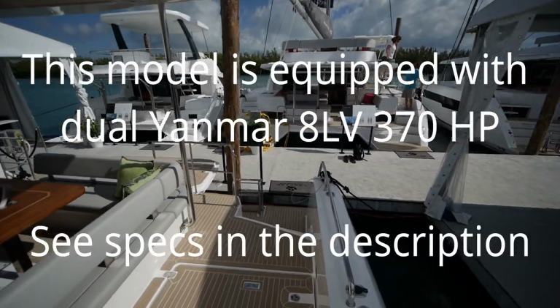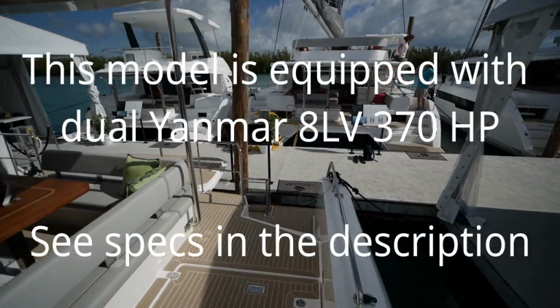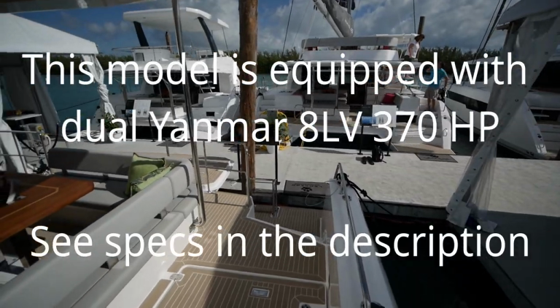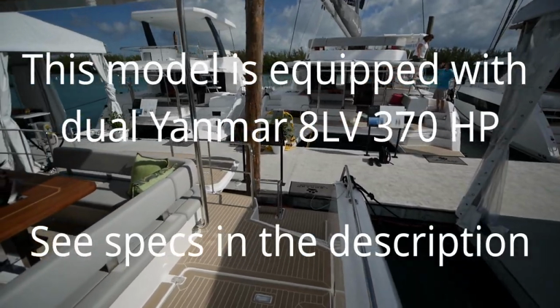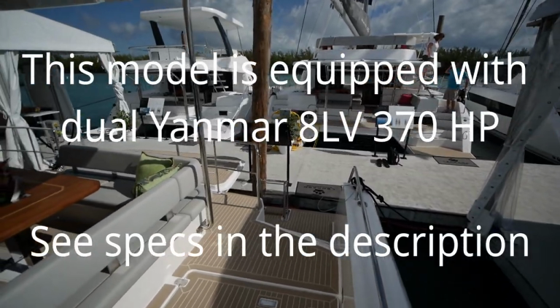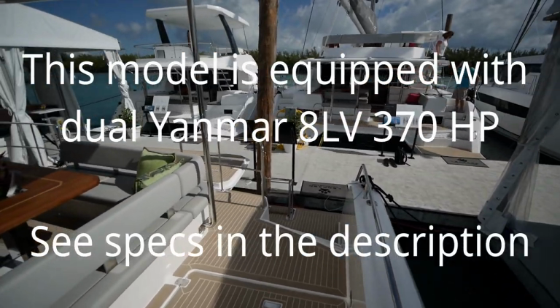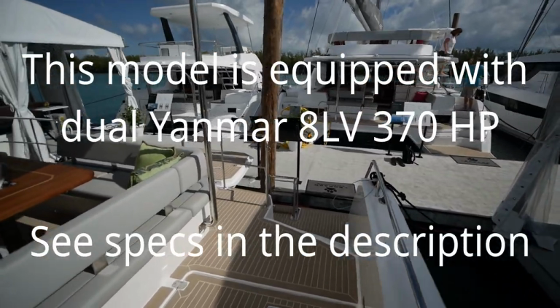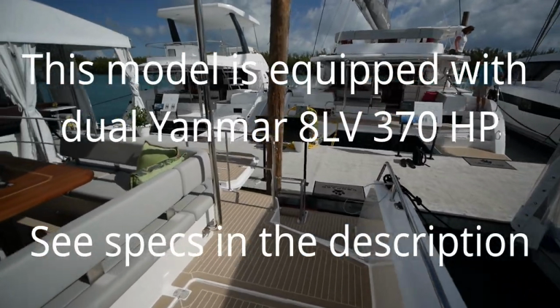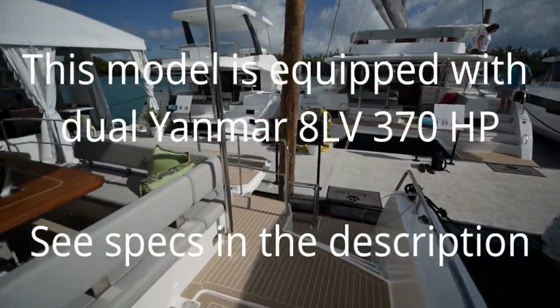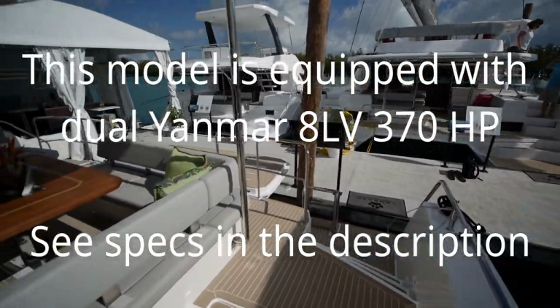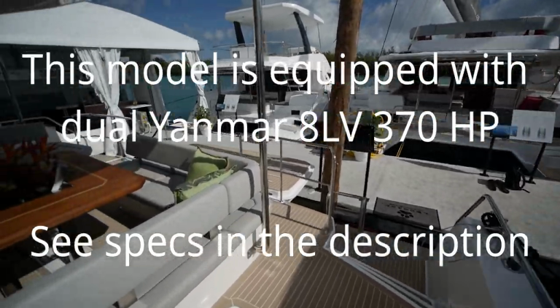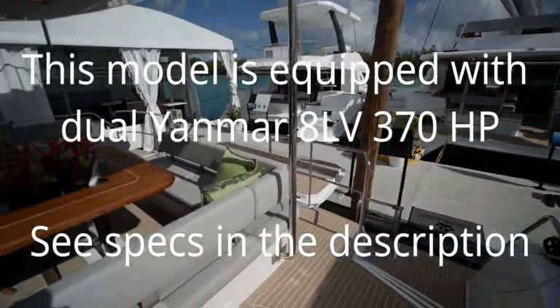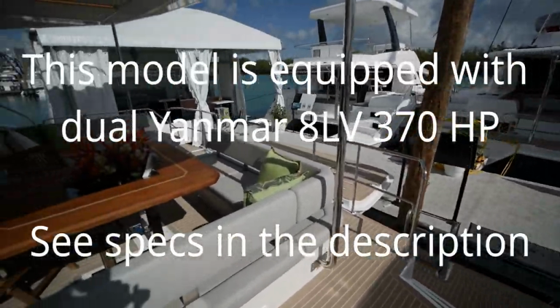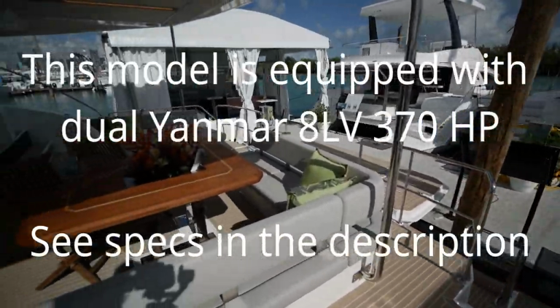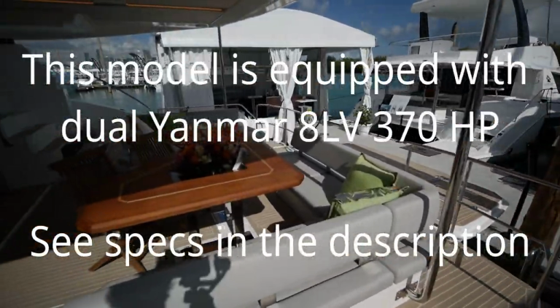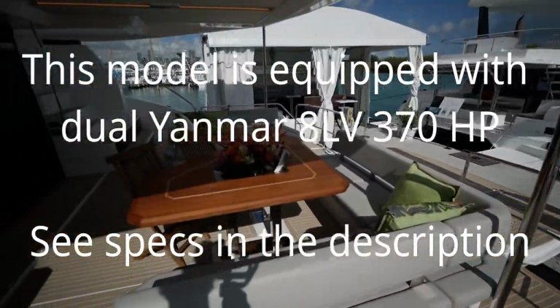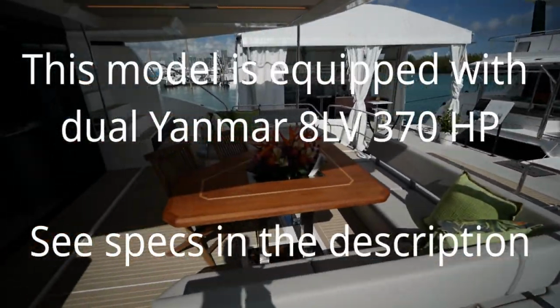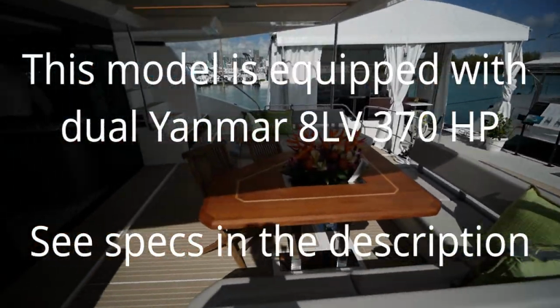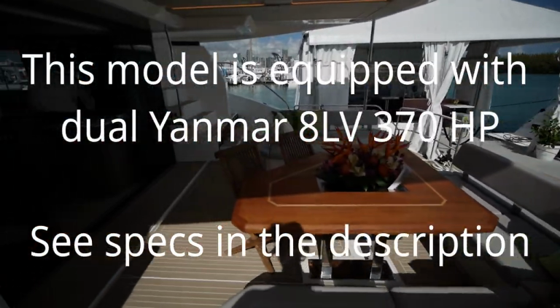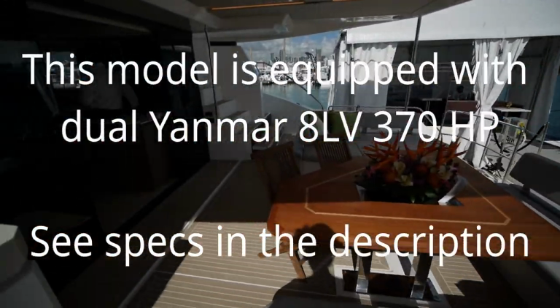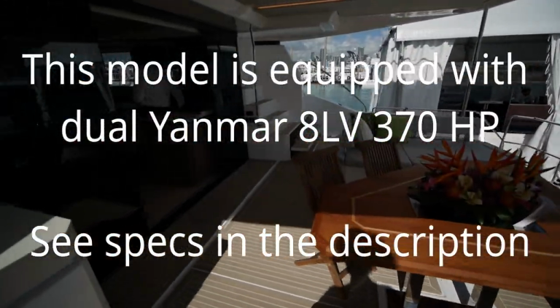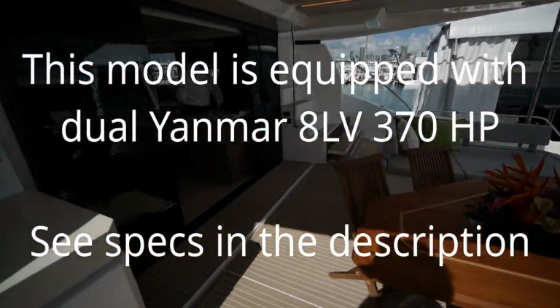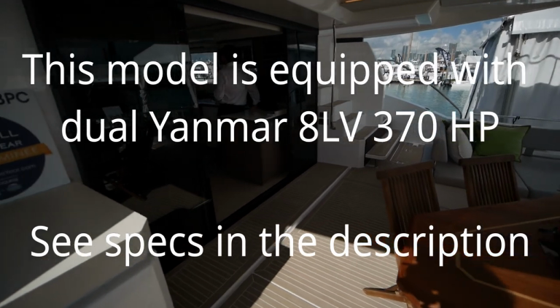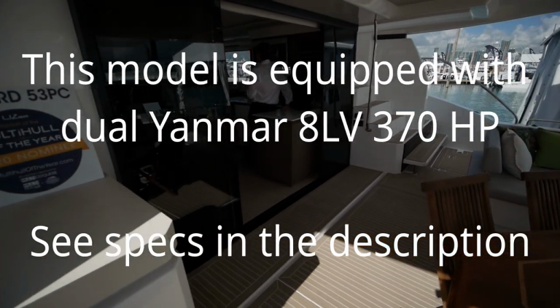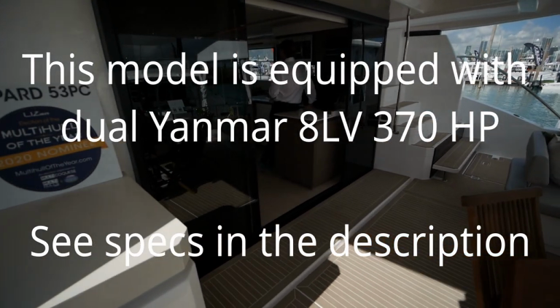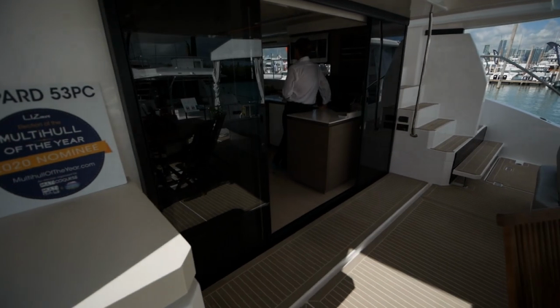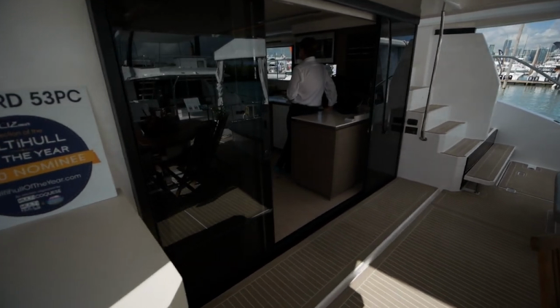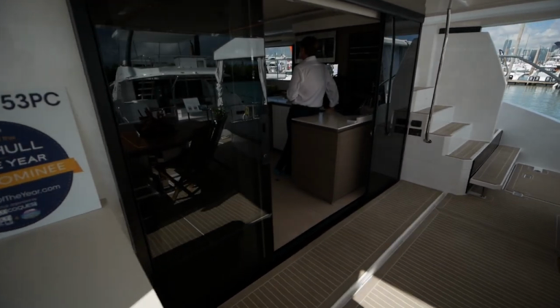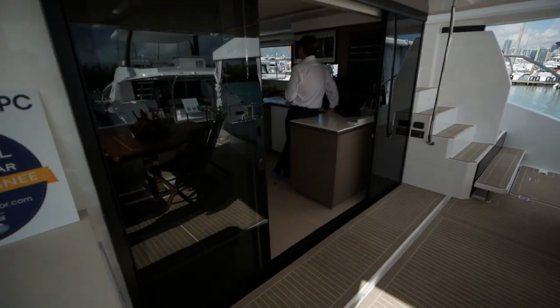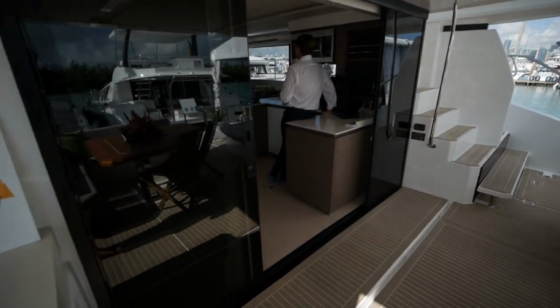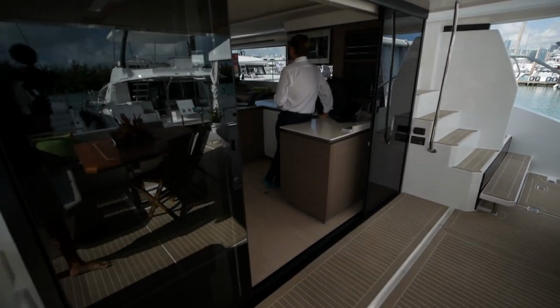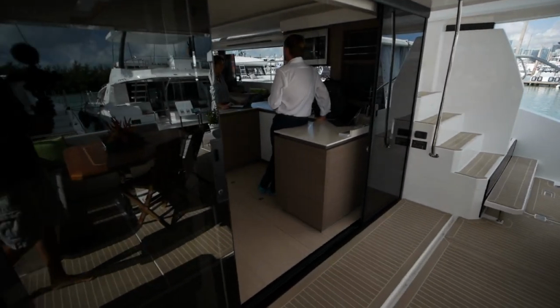Normally I would open the mechanical space, but as I said, this is a boat show, so we're going to forego that today.